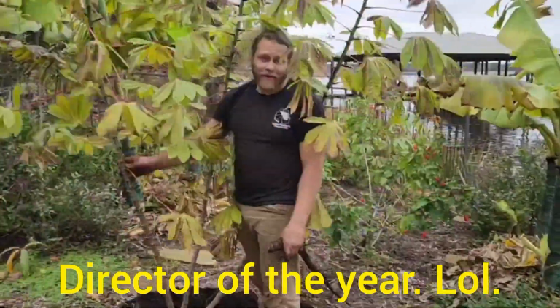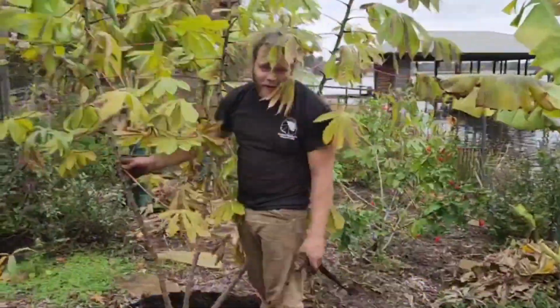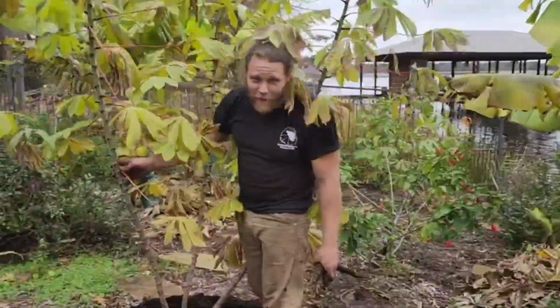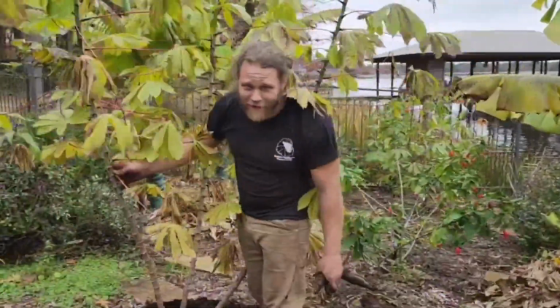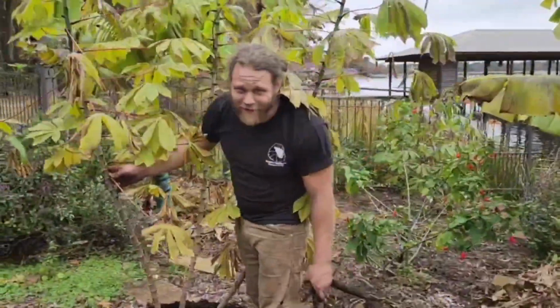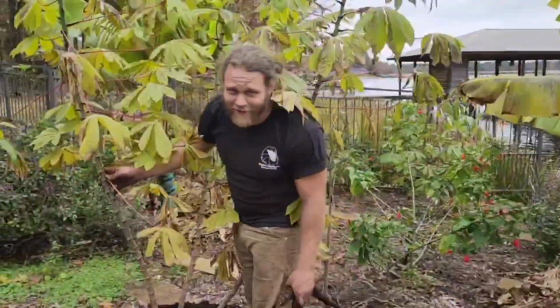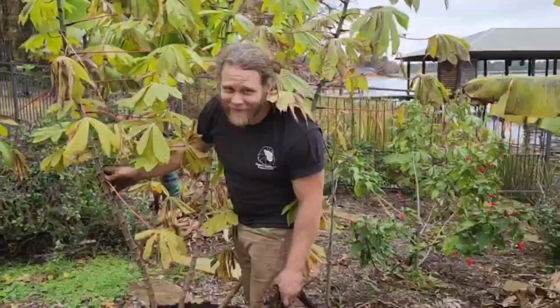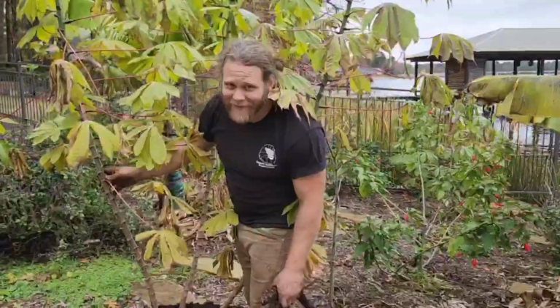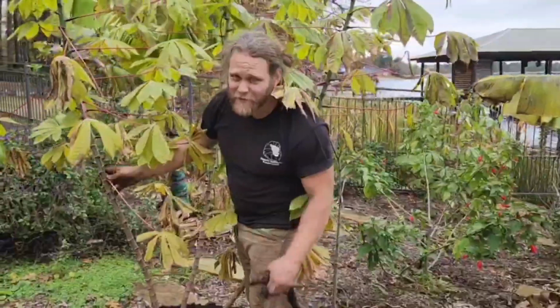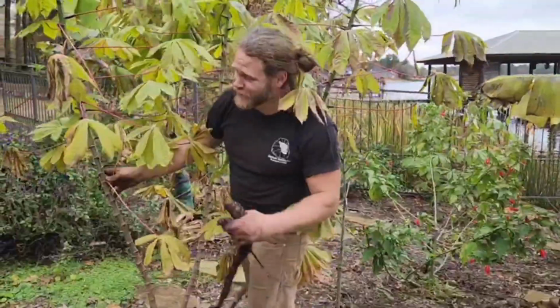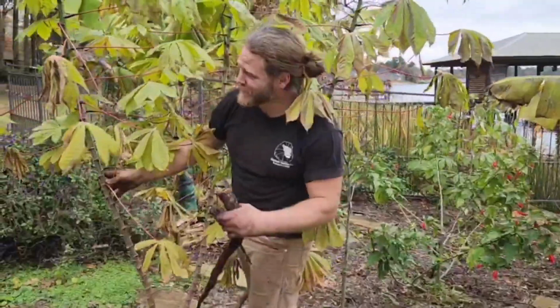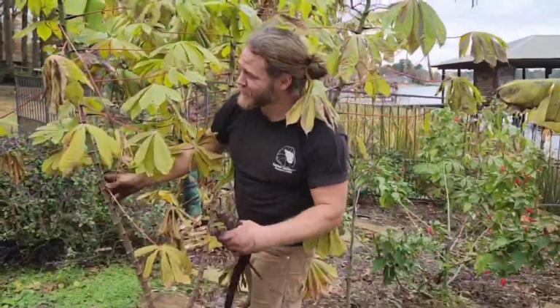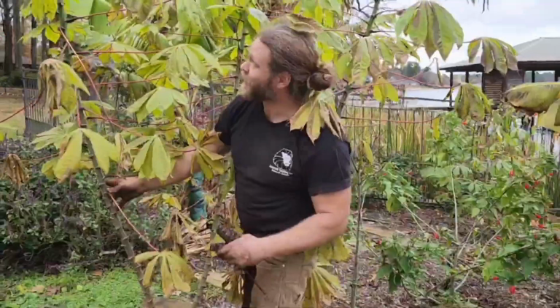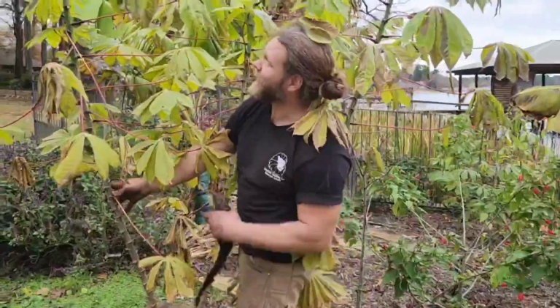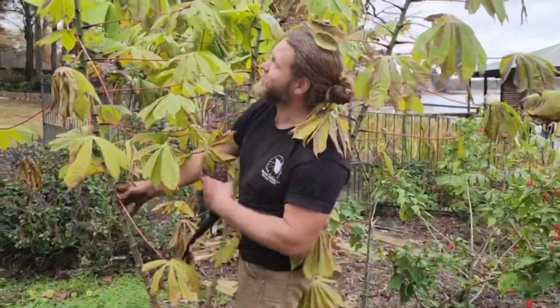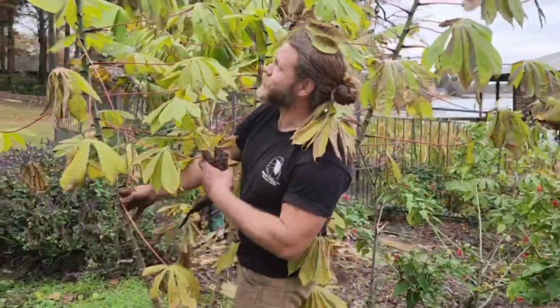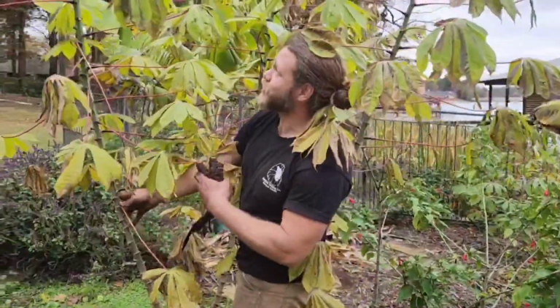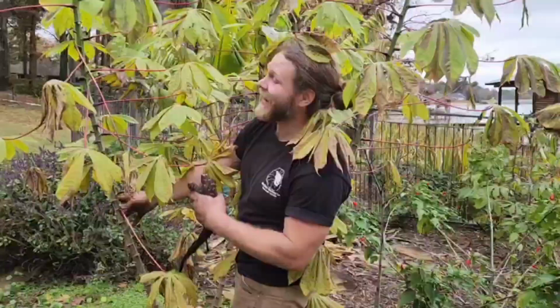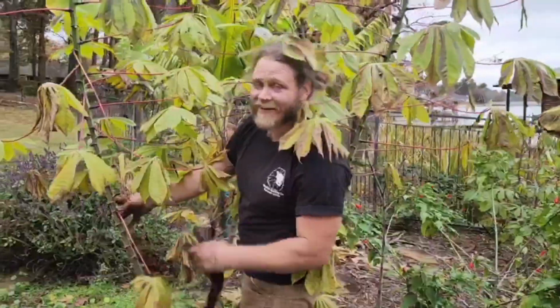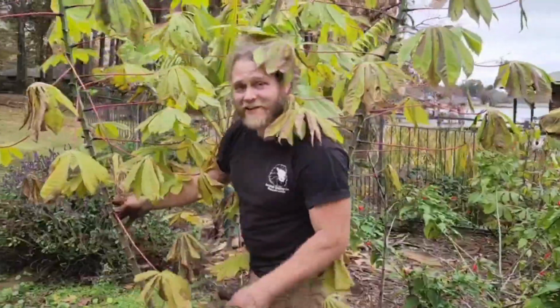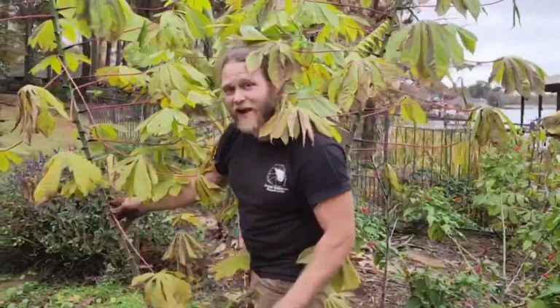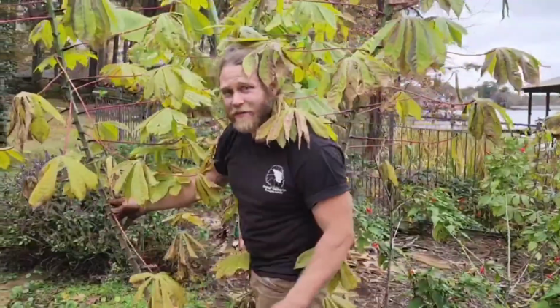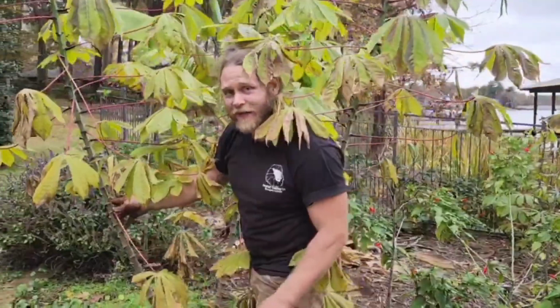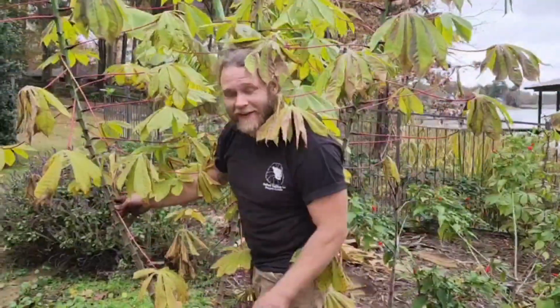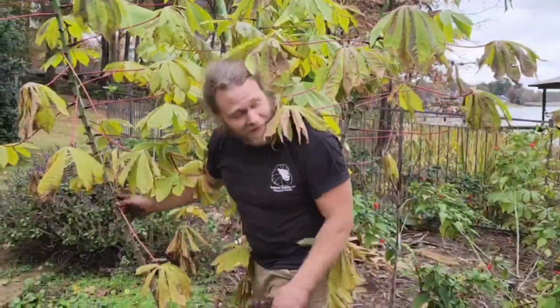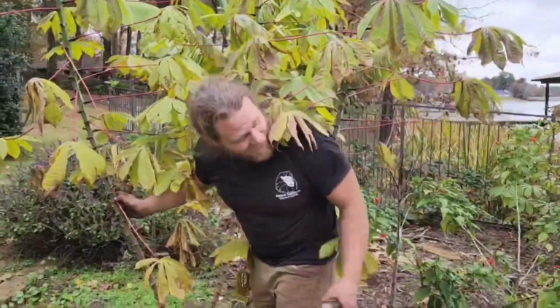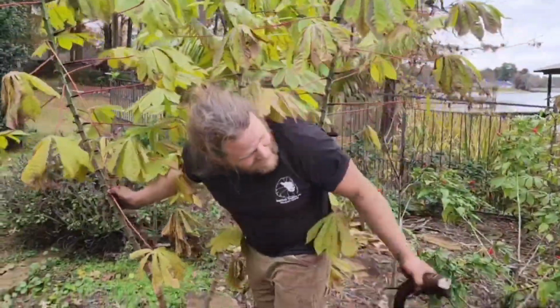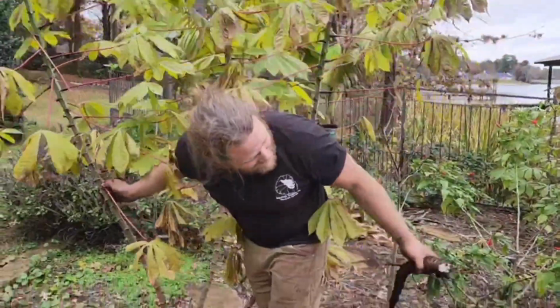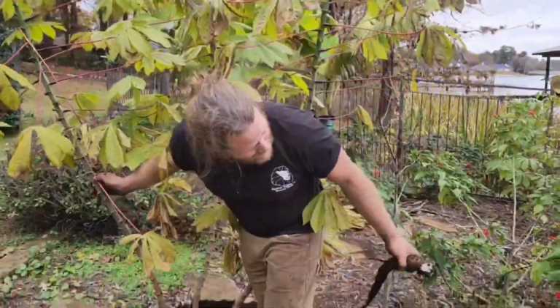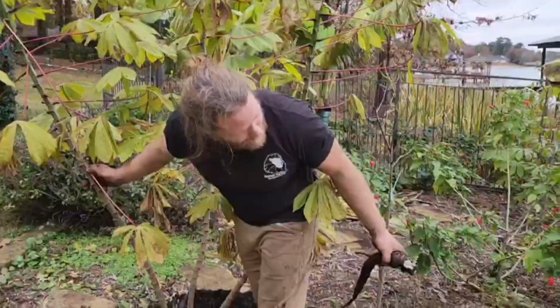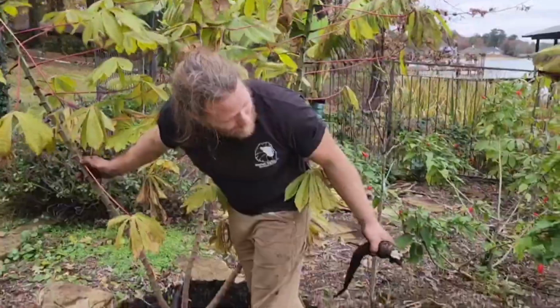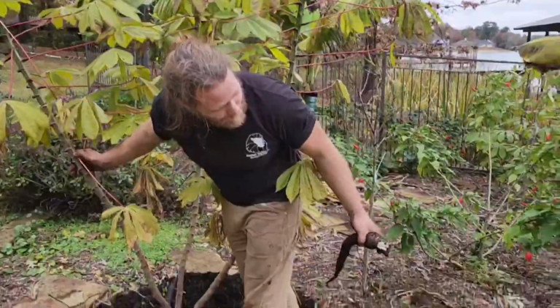Oh hey there, bet you didn't see me behind this giant cassava plant inside of our food forest.